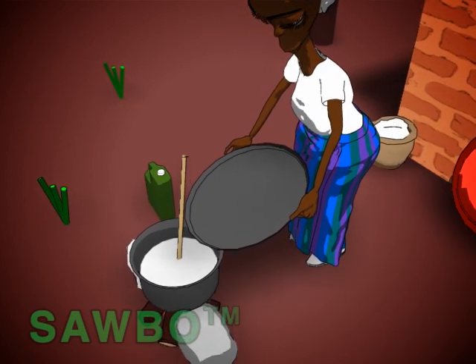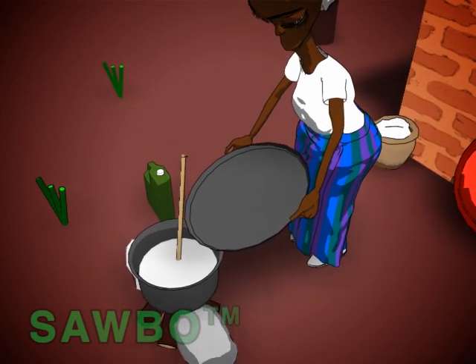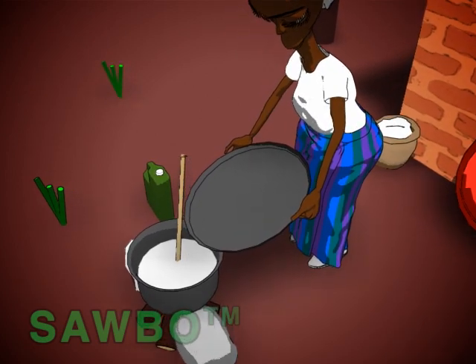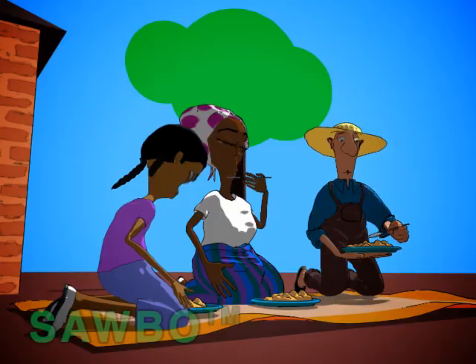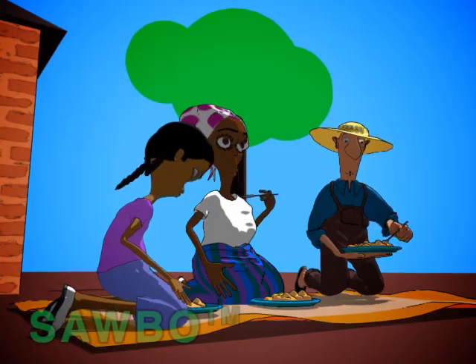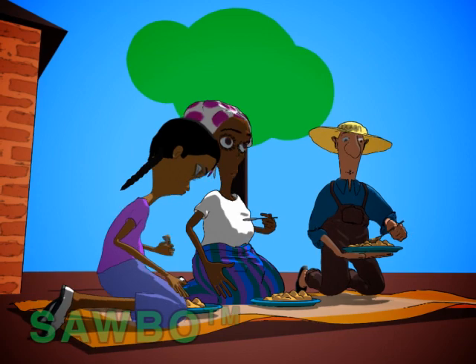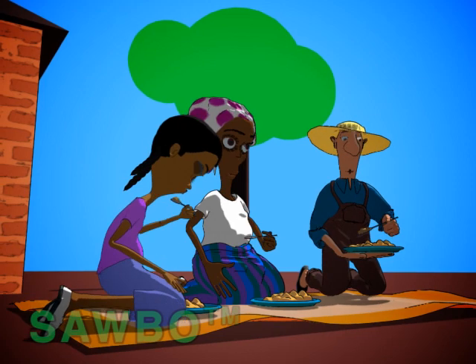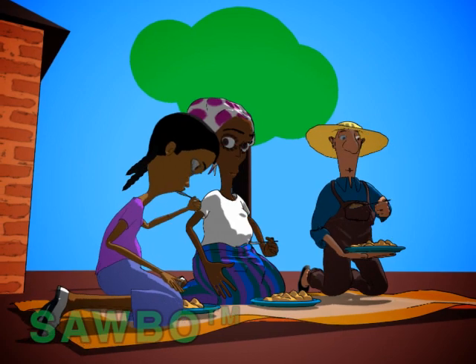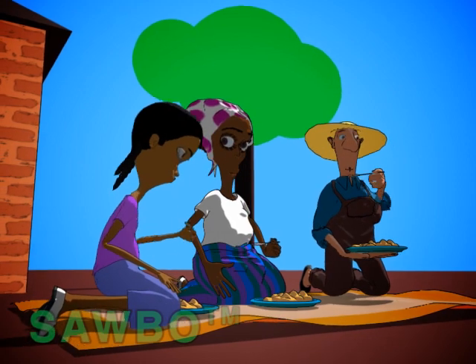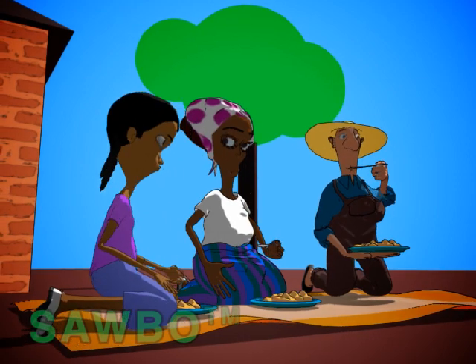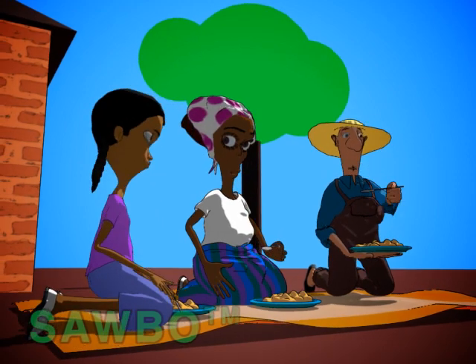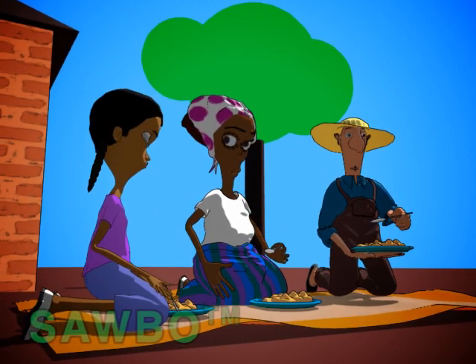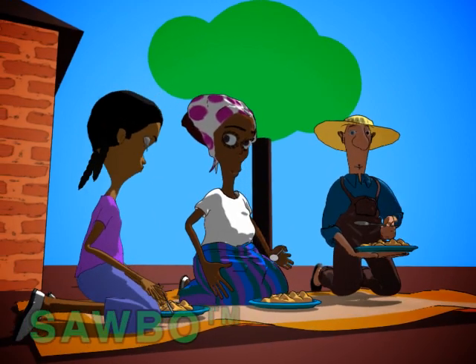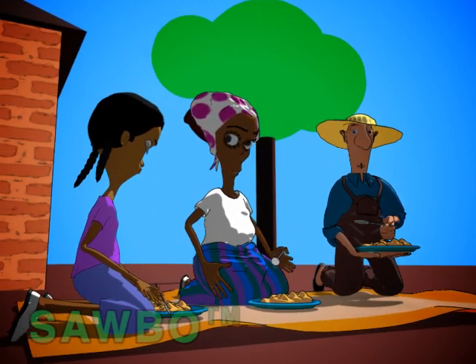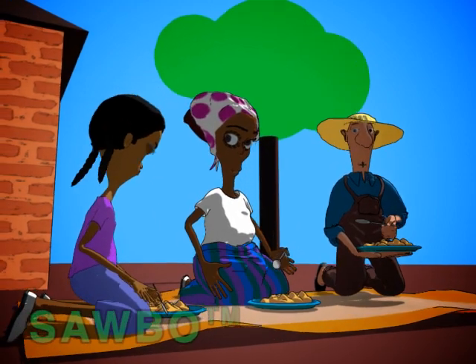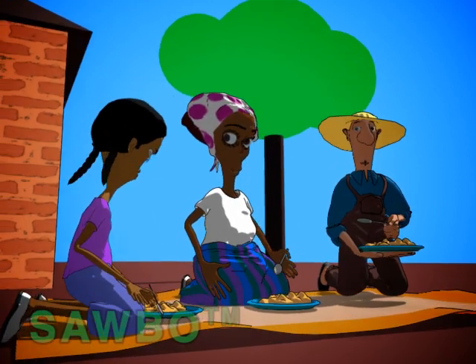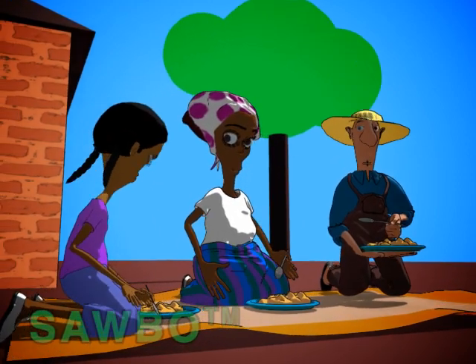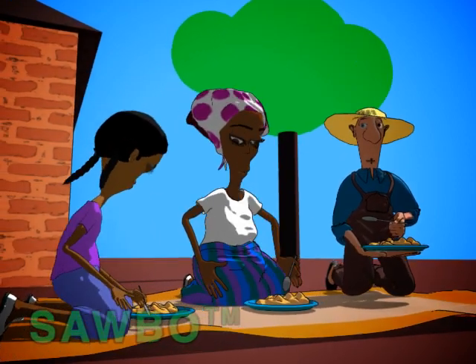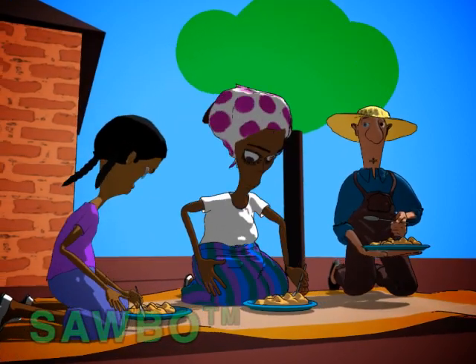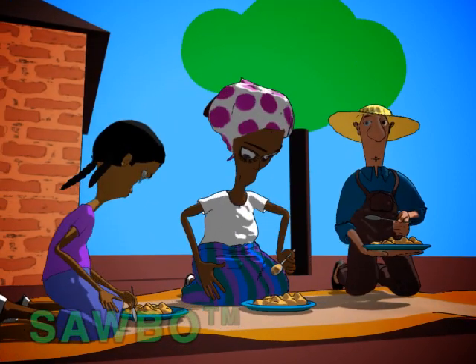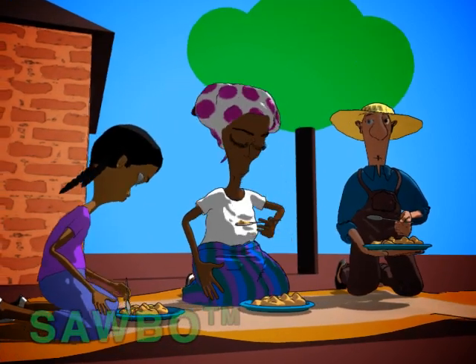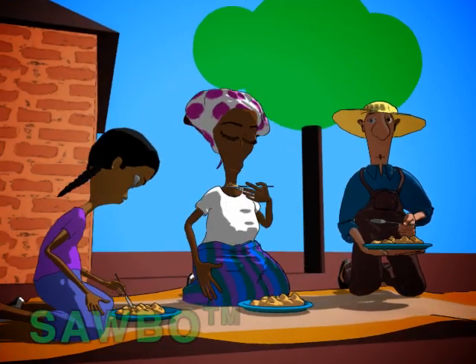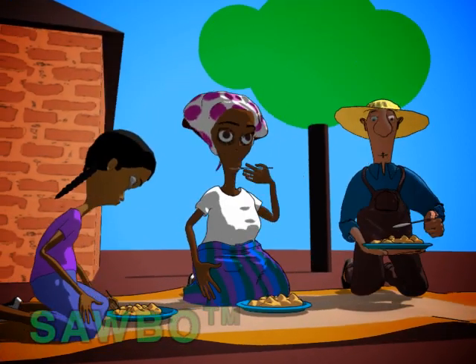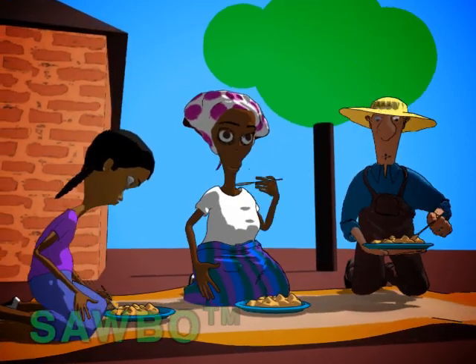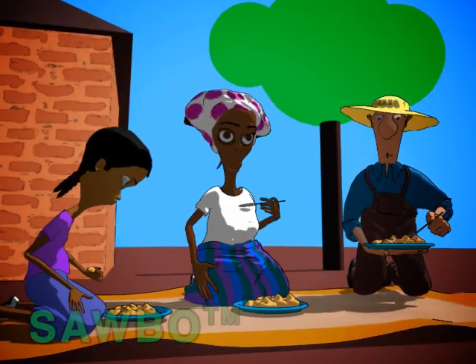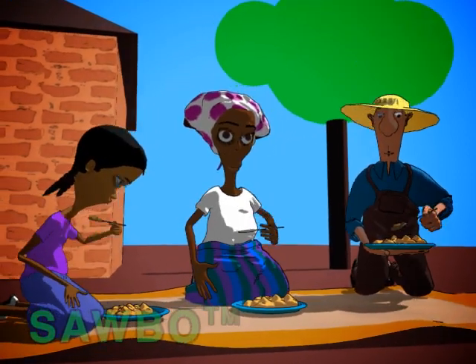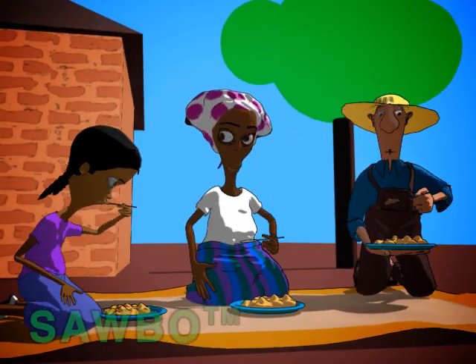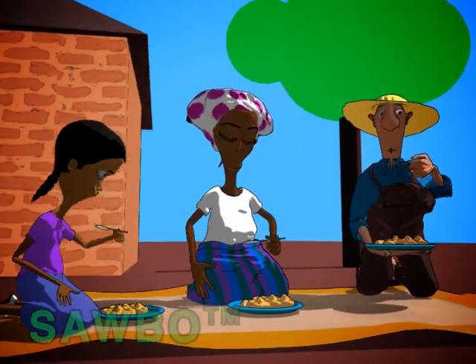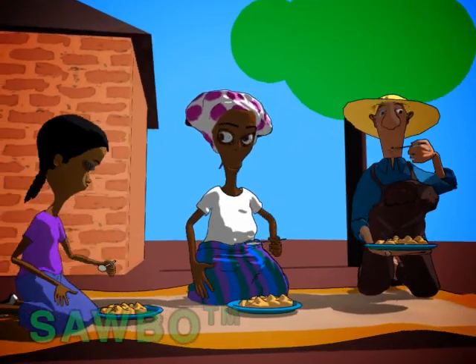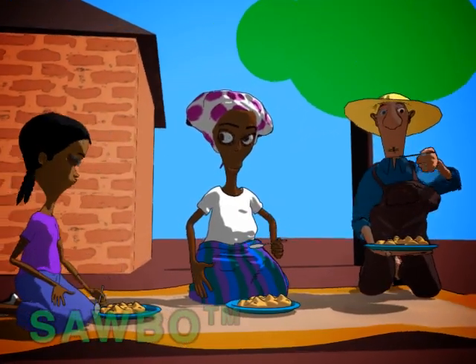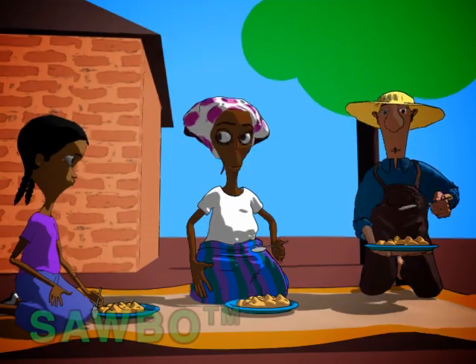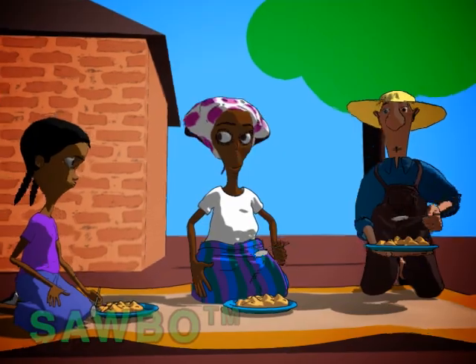Now you can be sure that you are giving good food to your family and that it won't cause poisoning or paralysis.